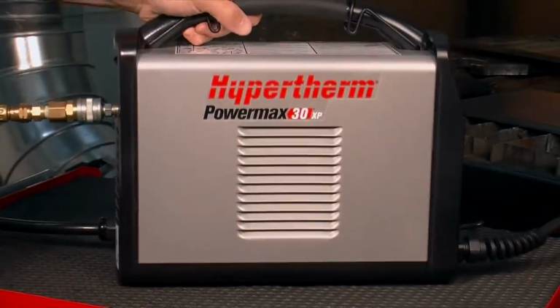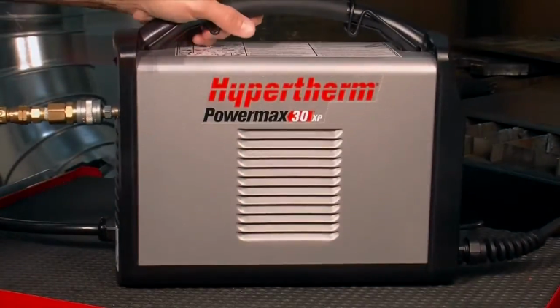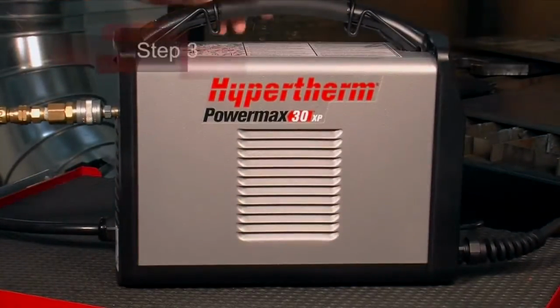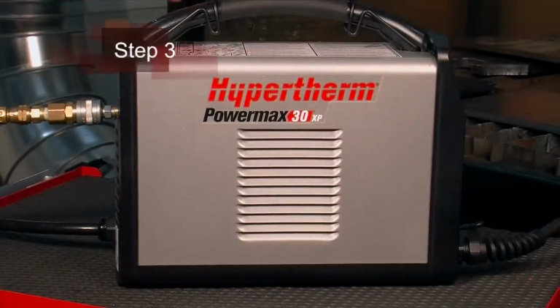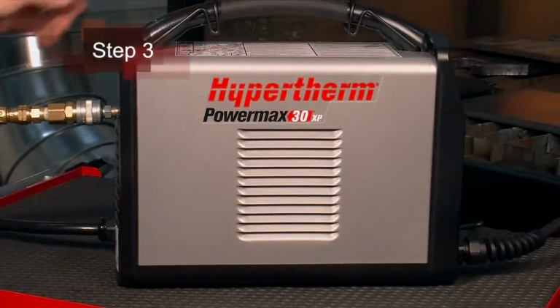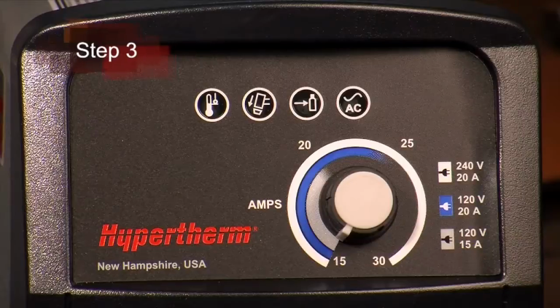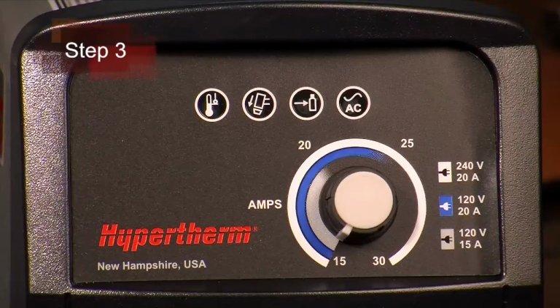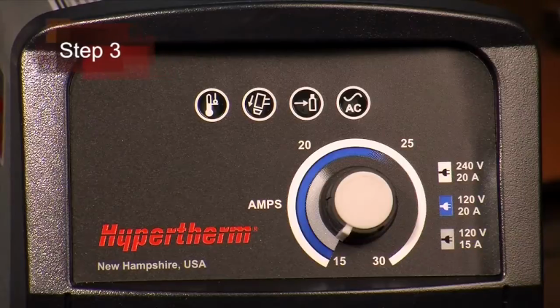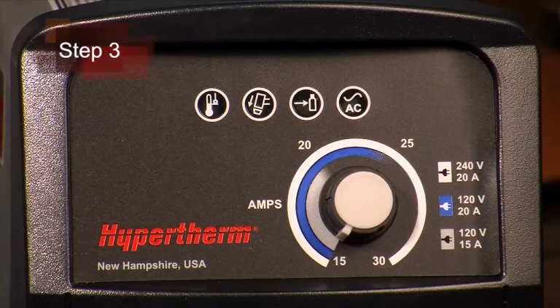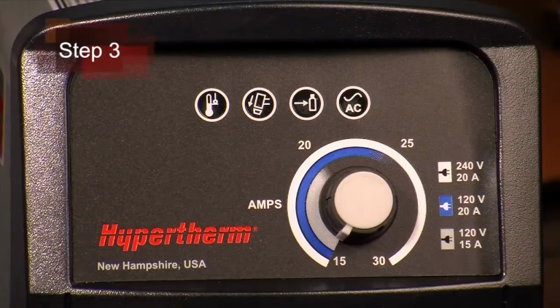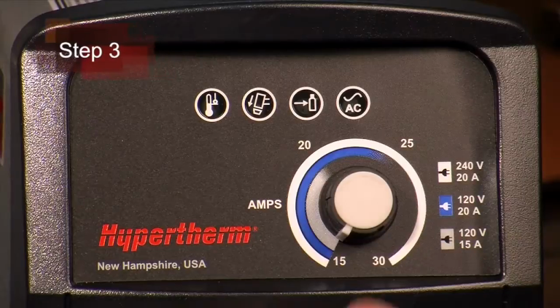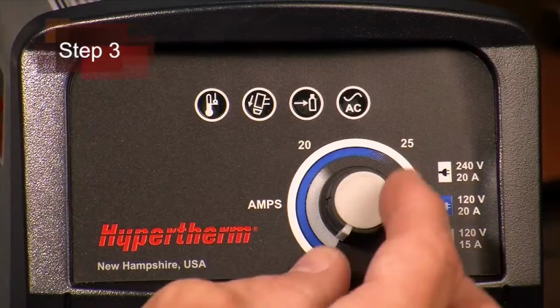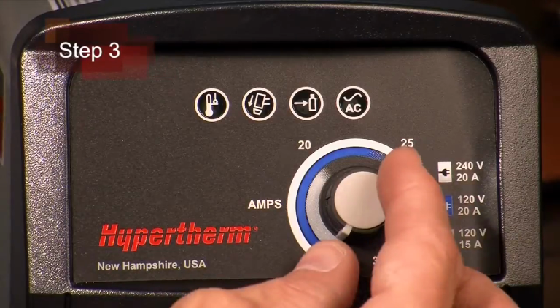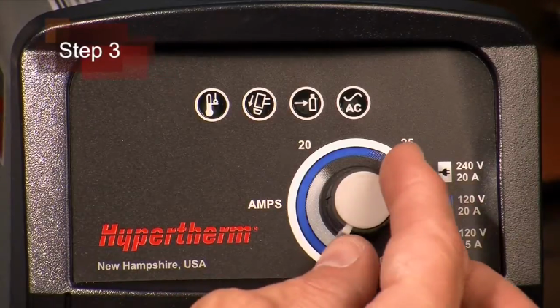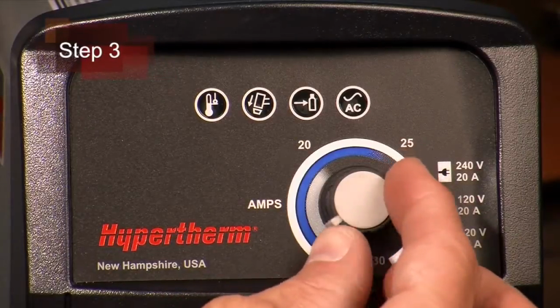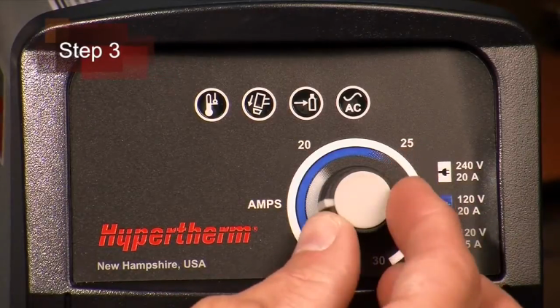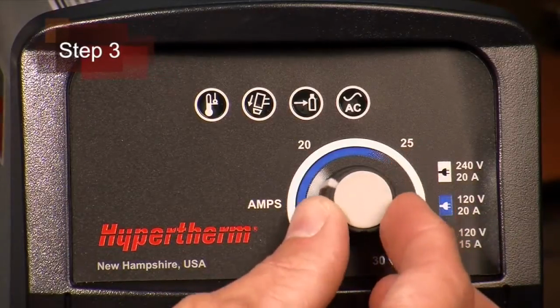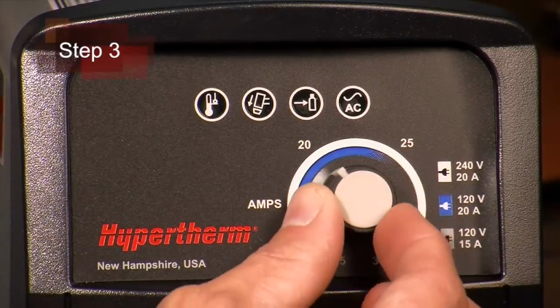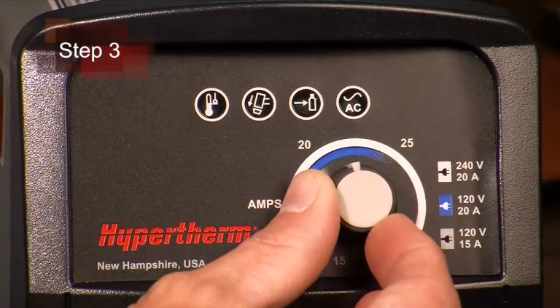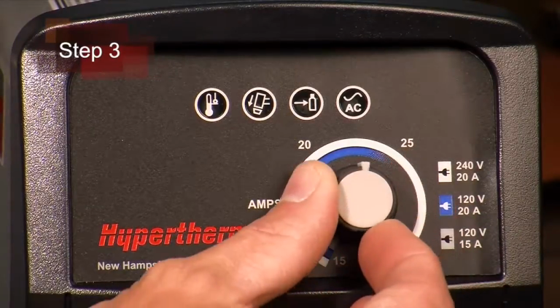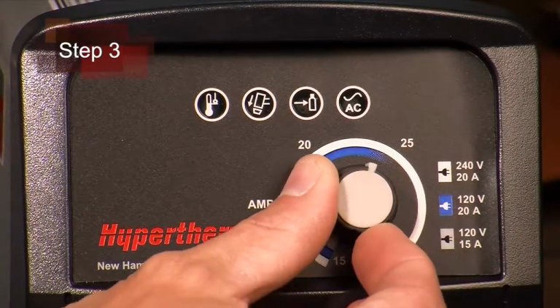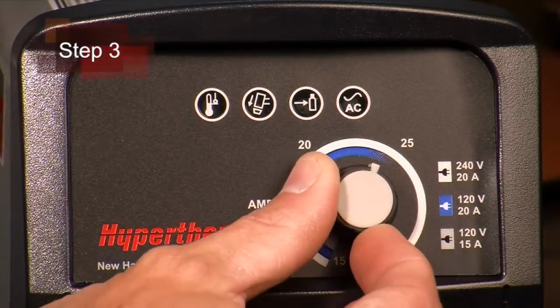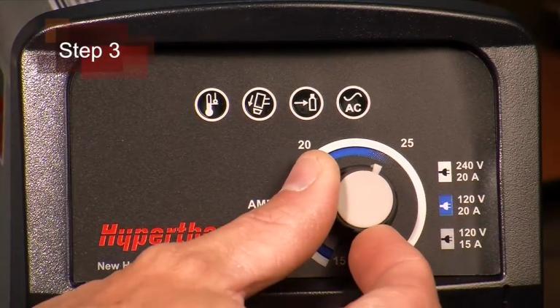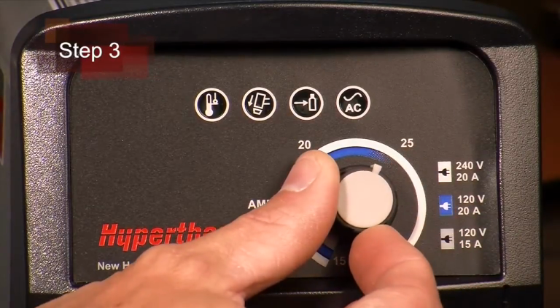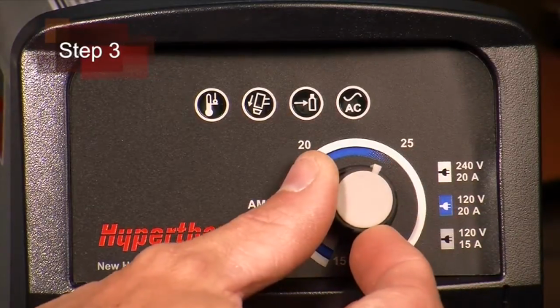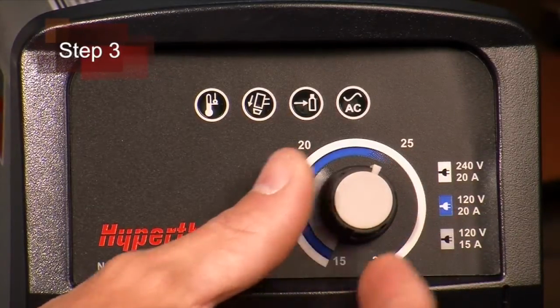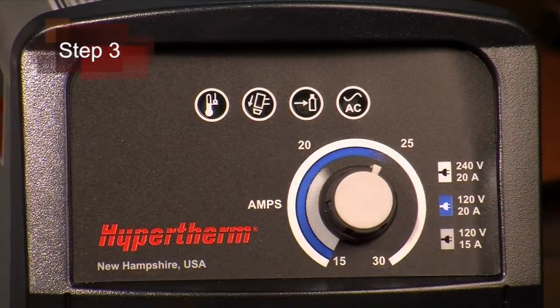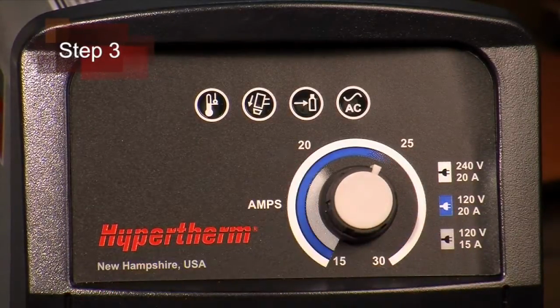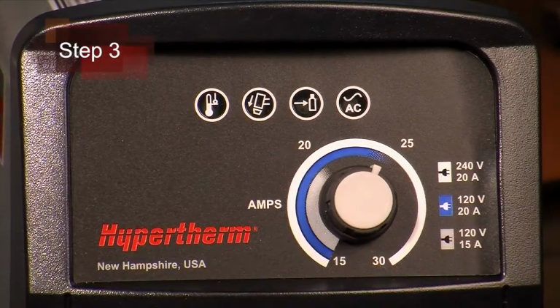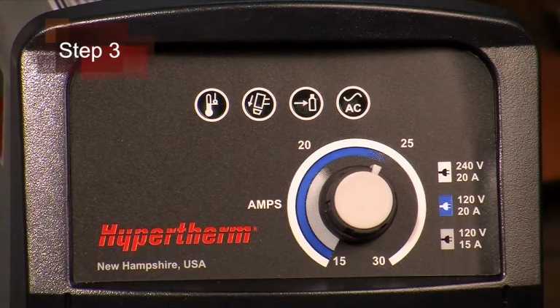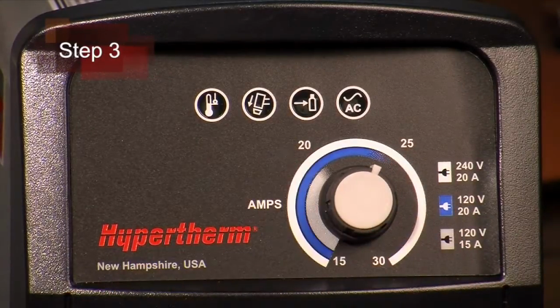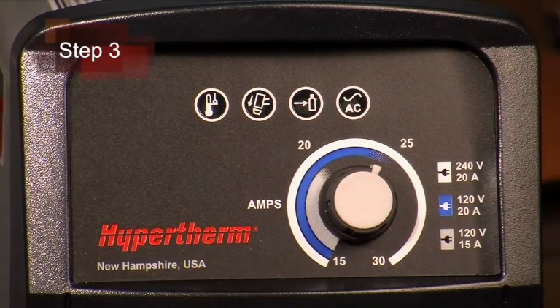Third, adjust the amperage knob to the appropriate output based on the incoming power and breaker size.